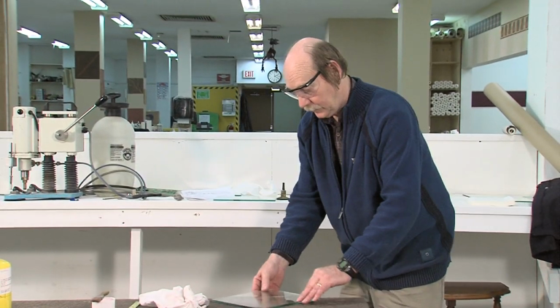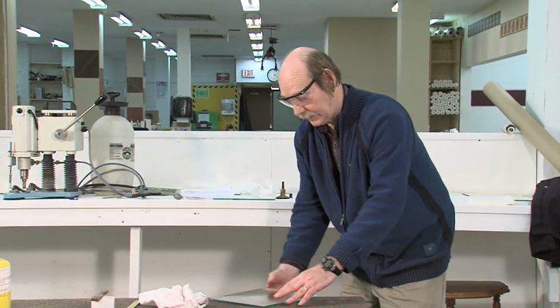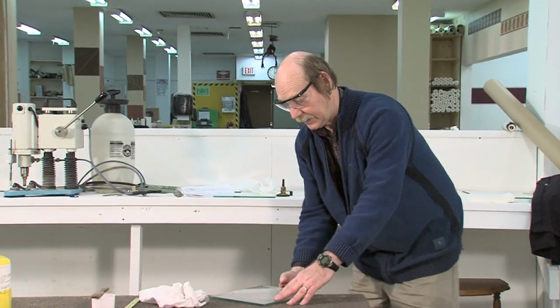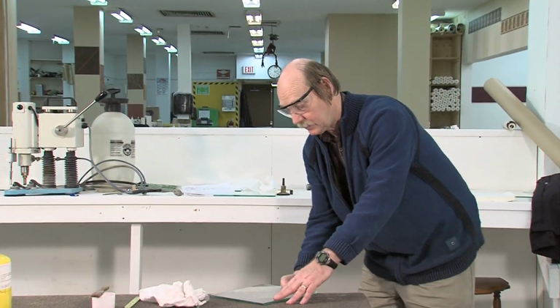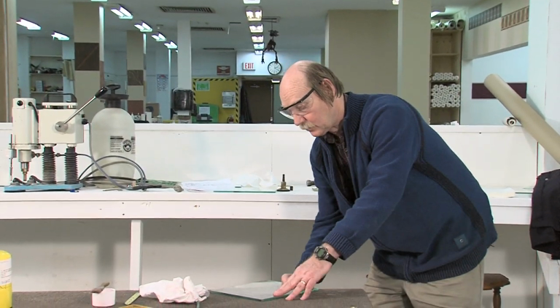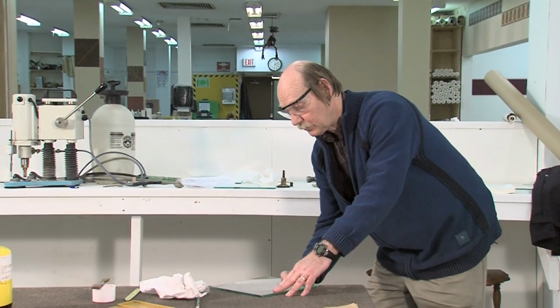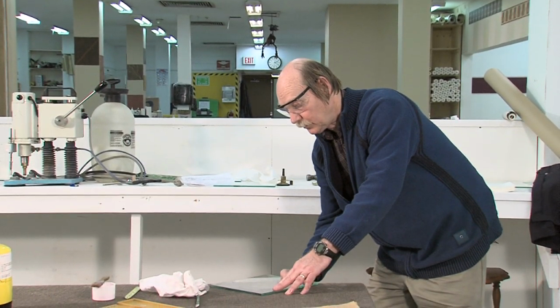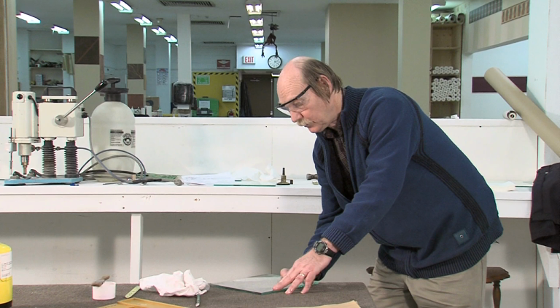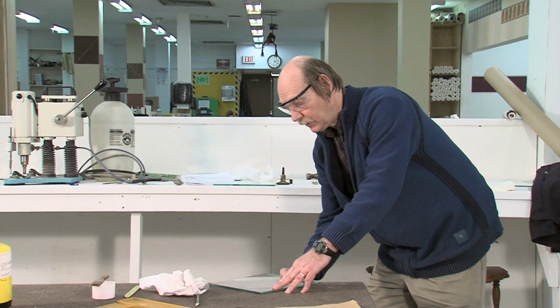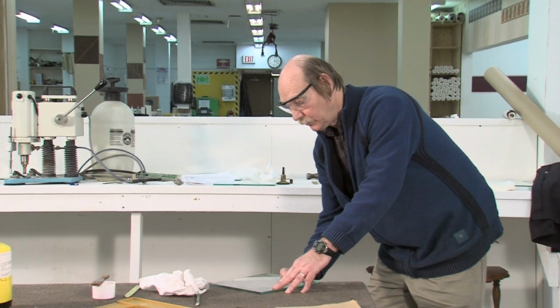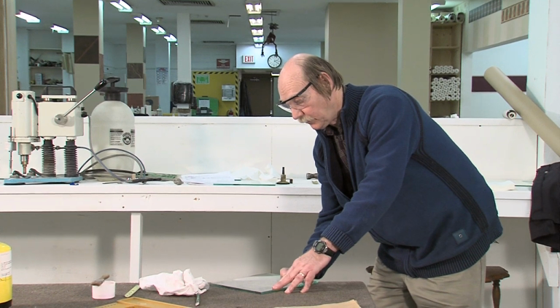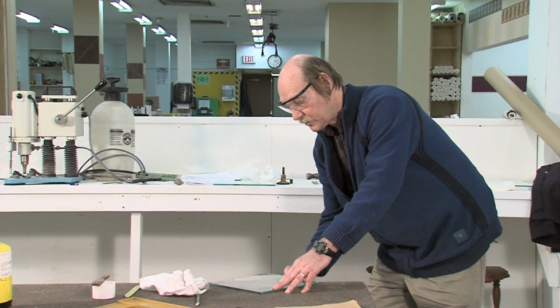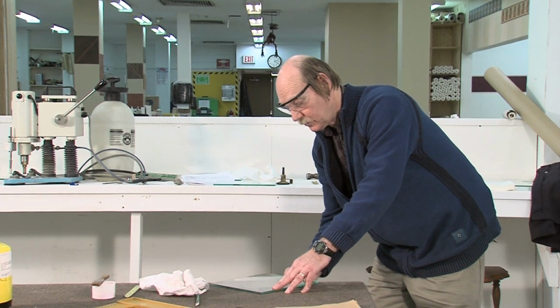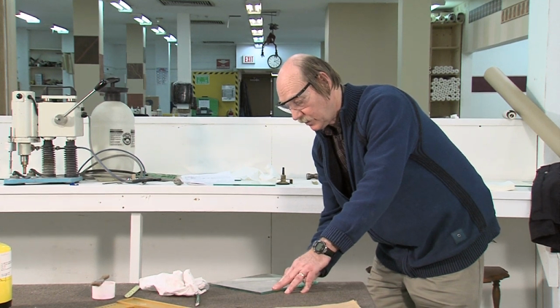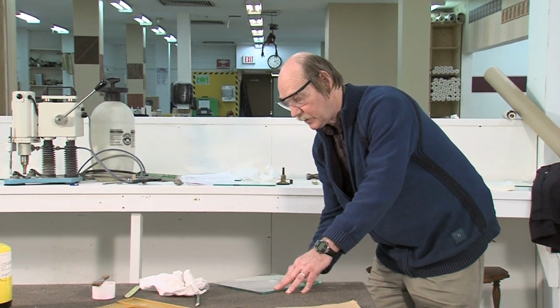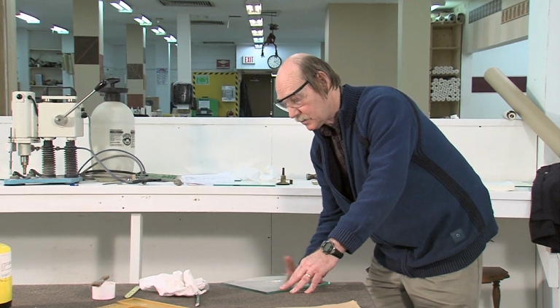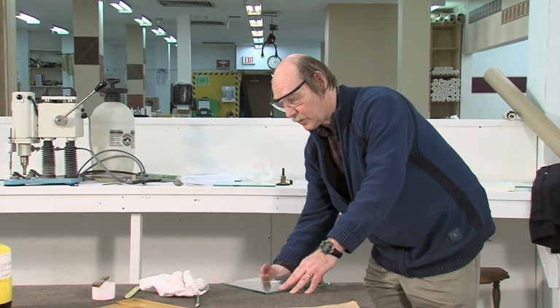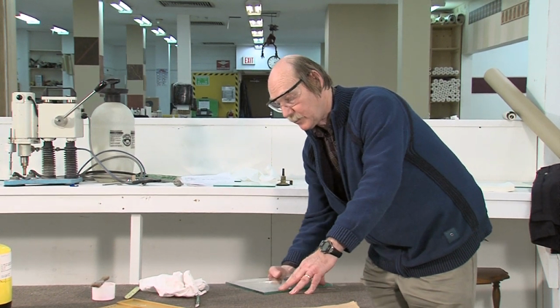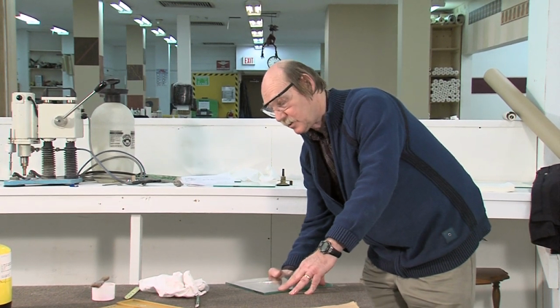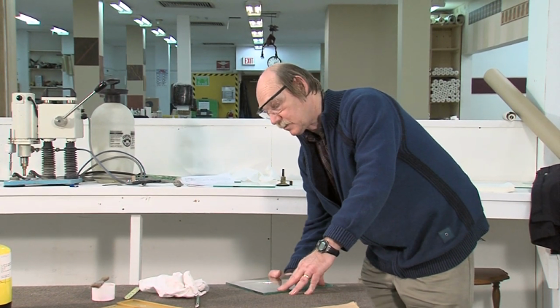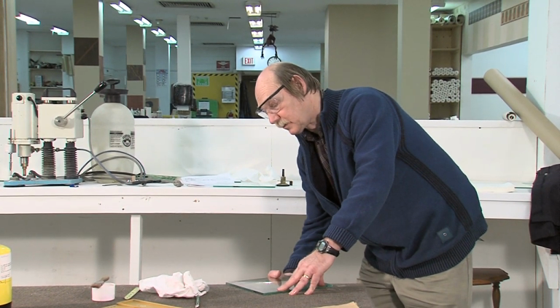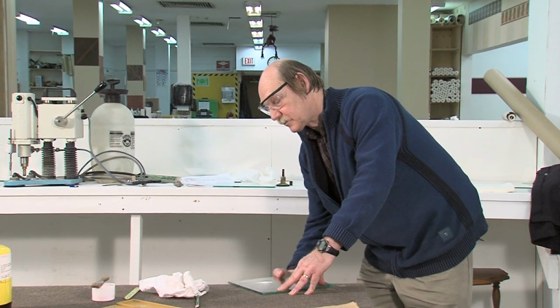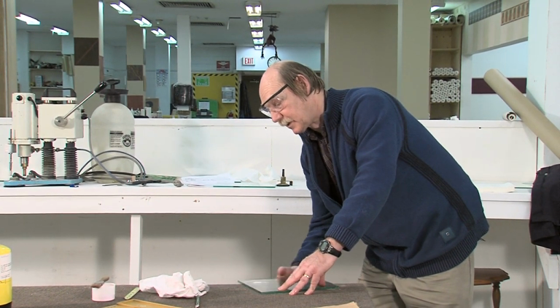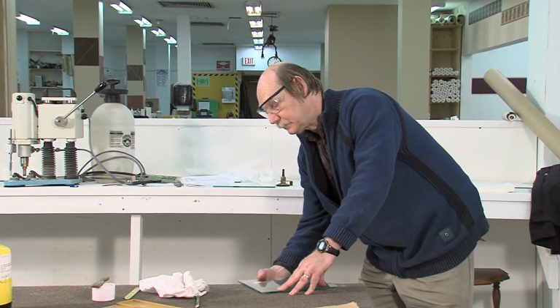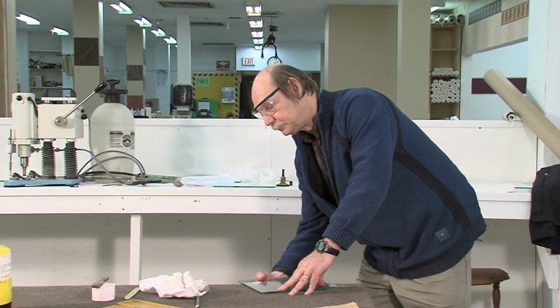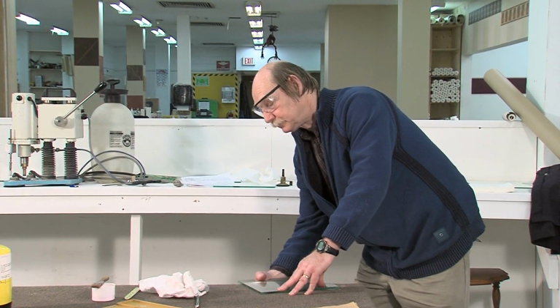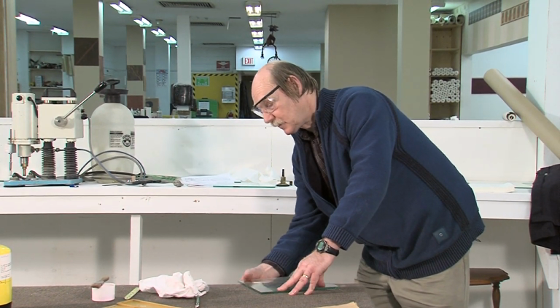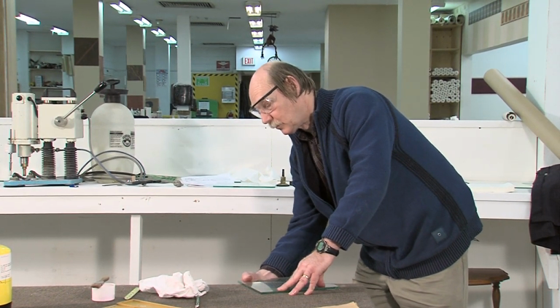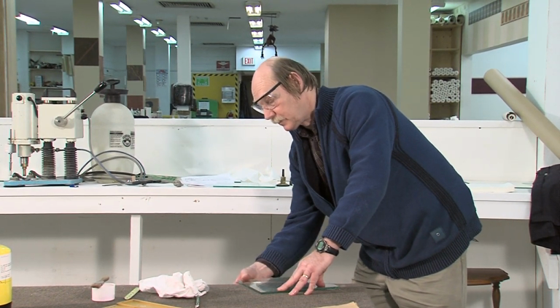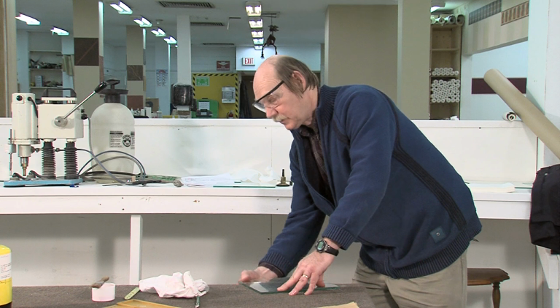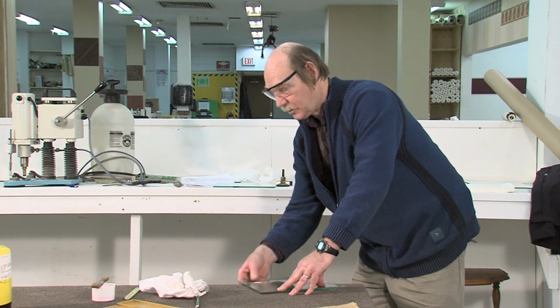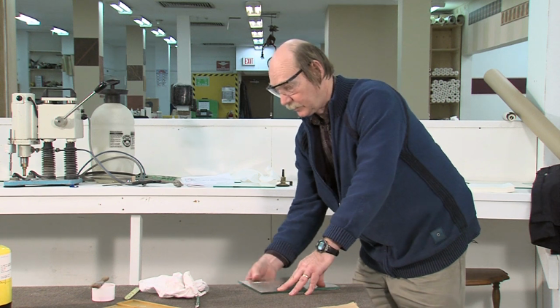Again, don't force it too much because it breaks much easier than the first side. You don't want to shell it.